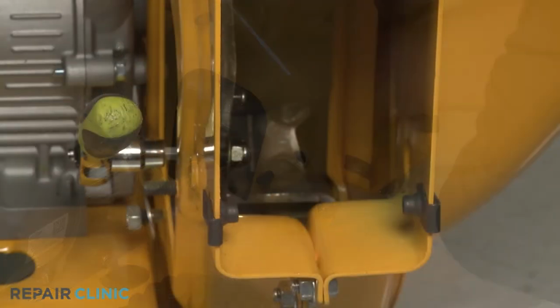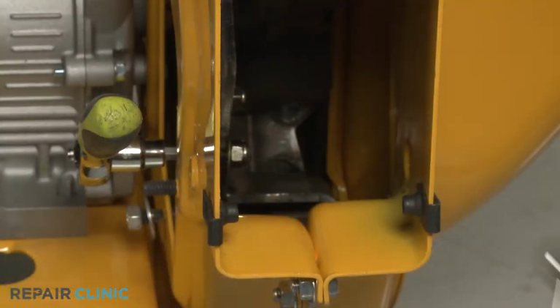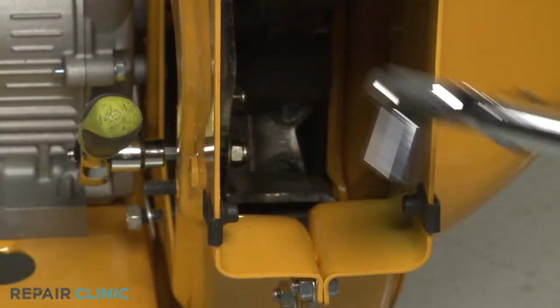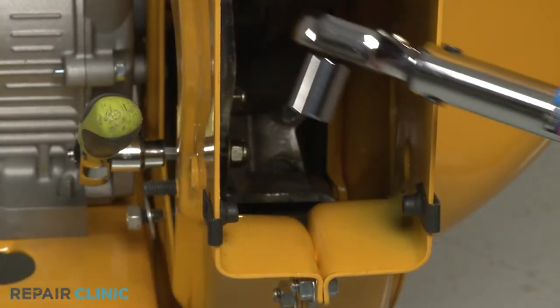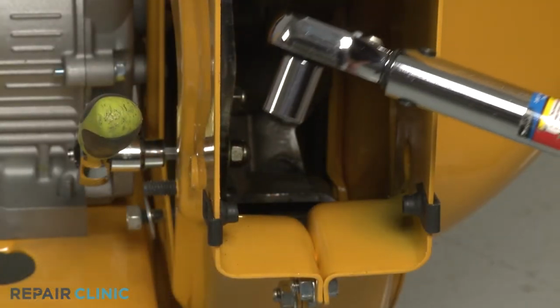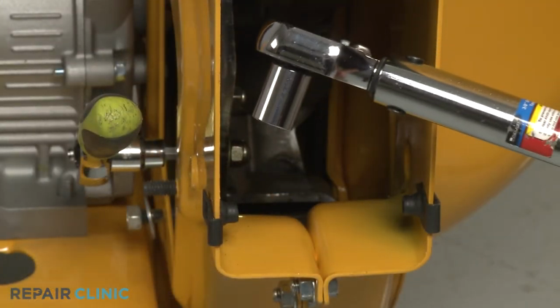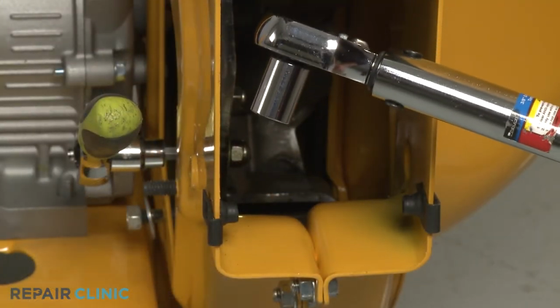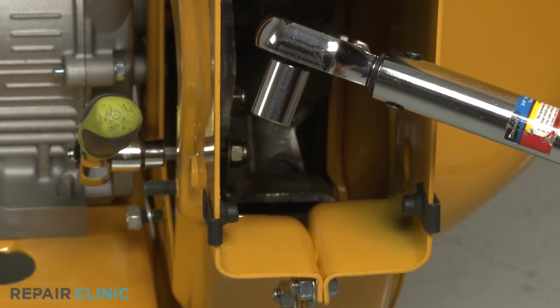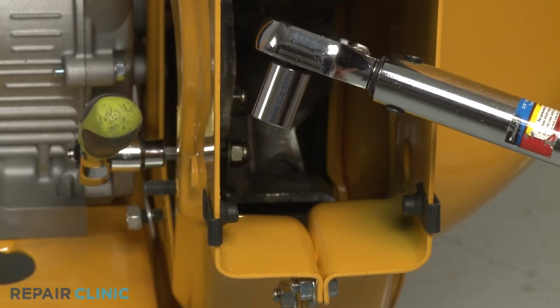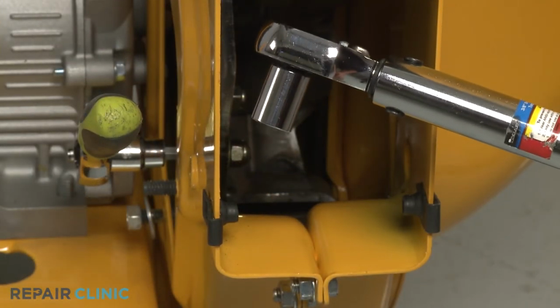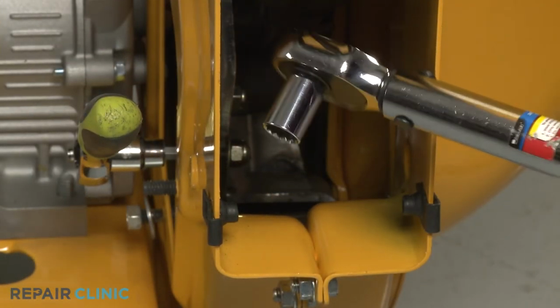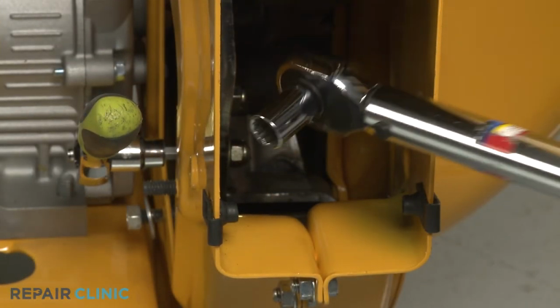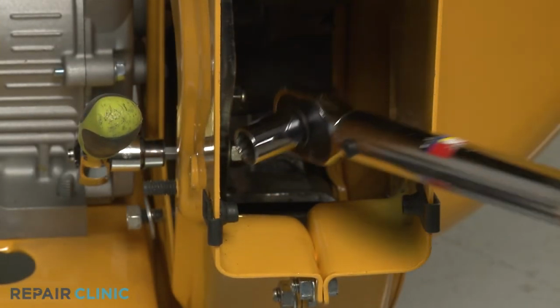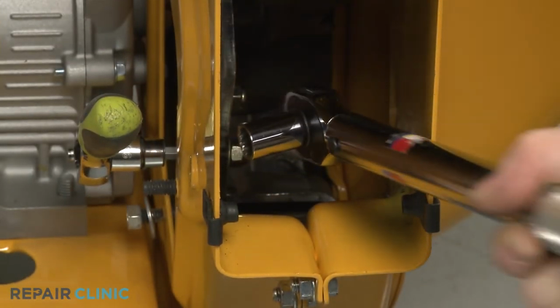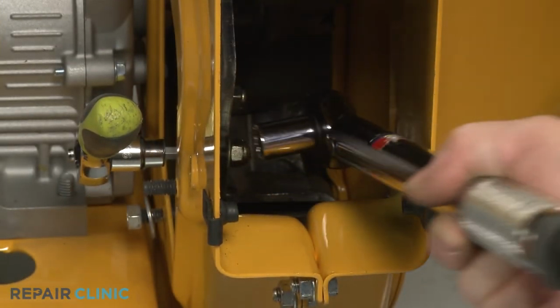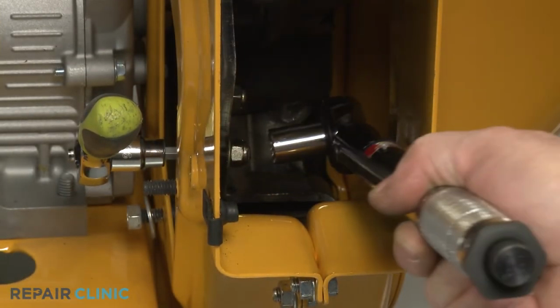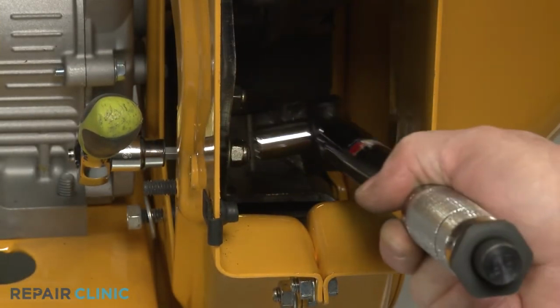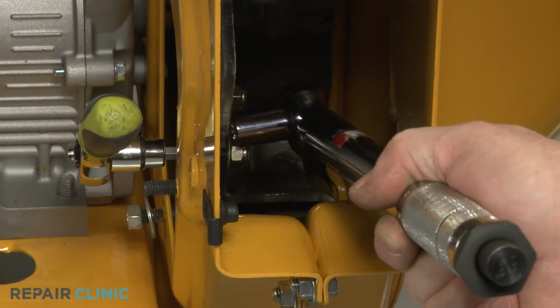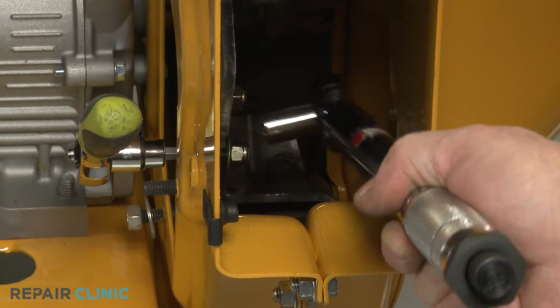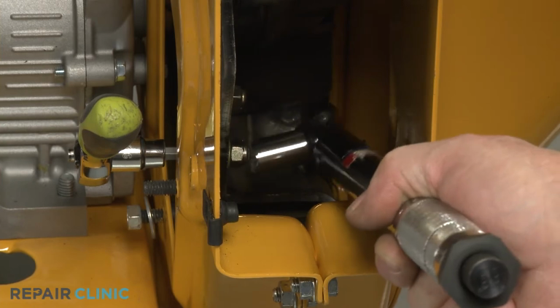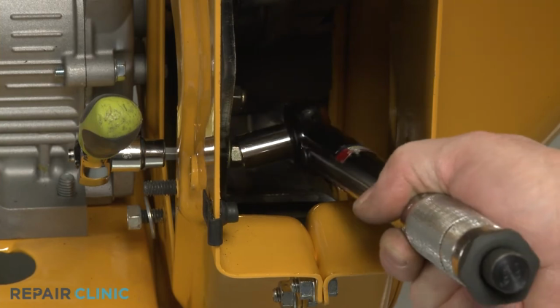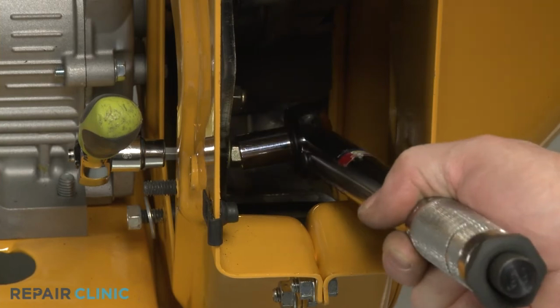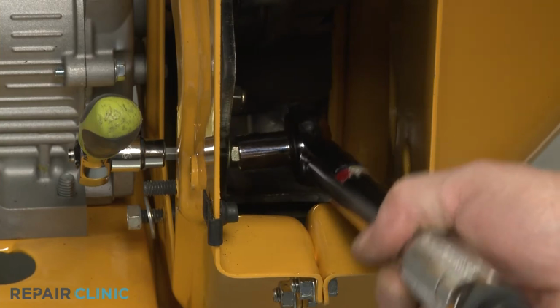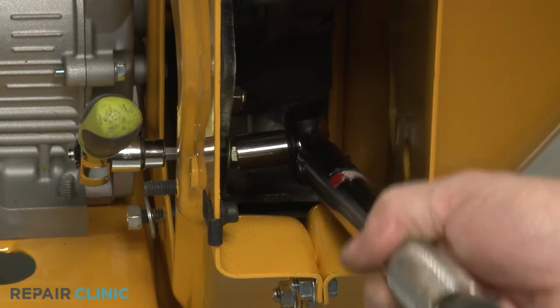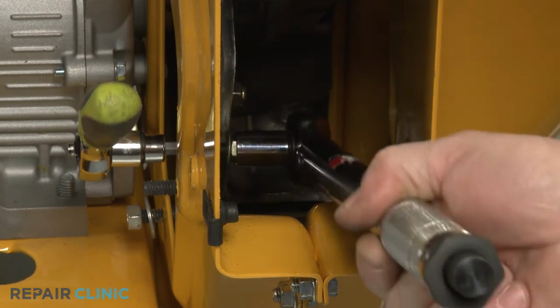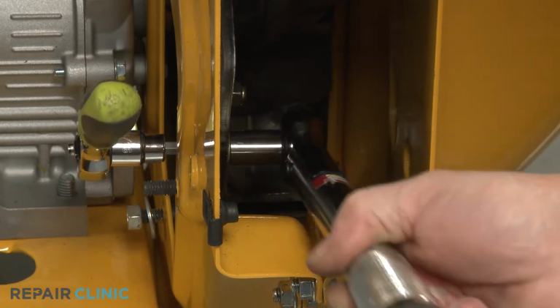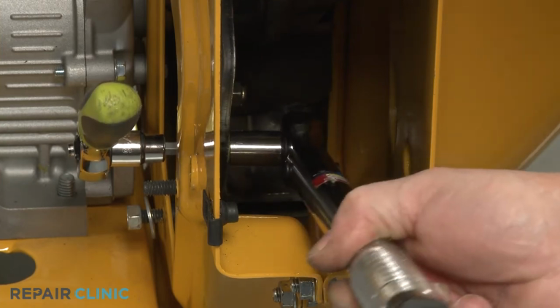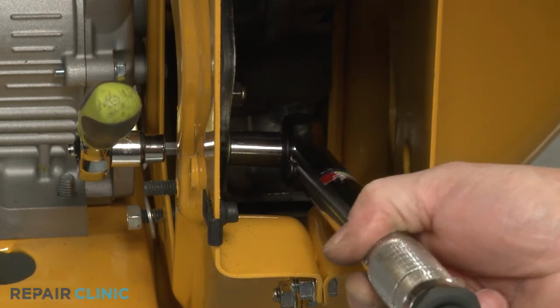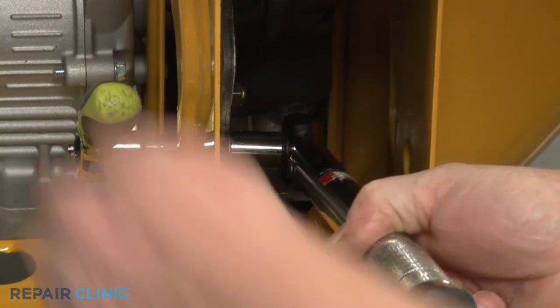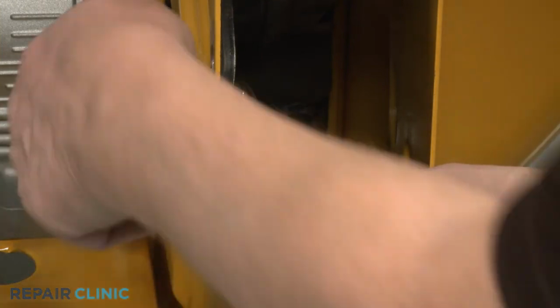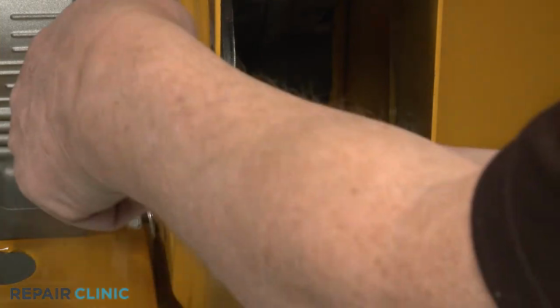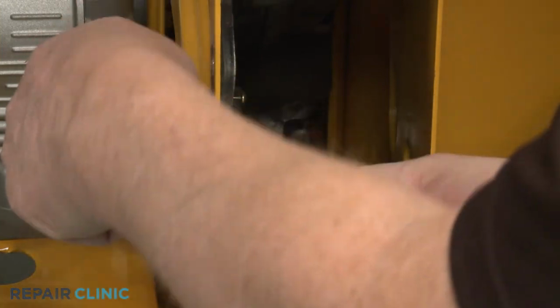Using the 1/2 inch socket on a torque wrench, torque the nuts to 25 foot-pounds.